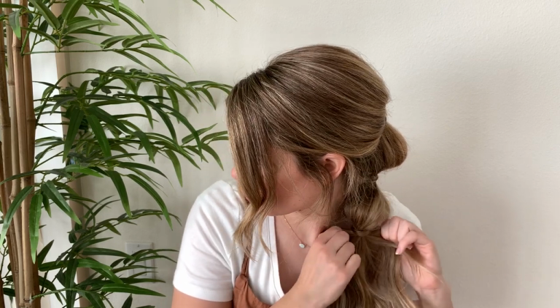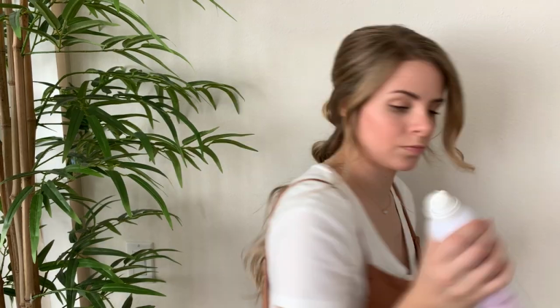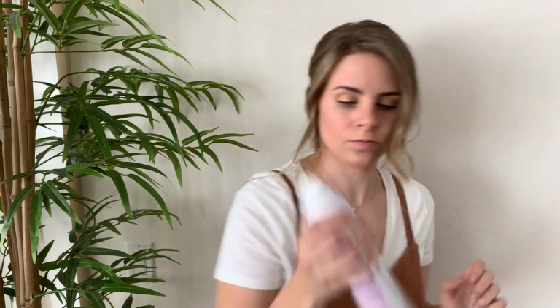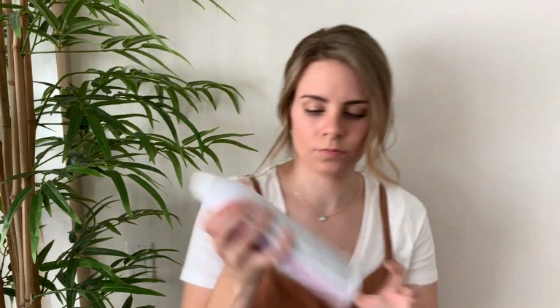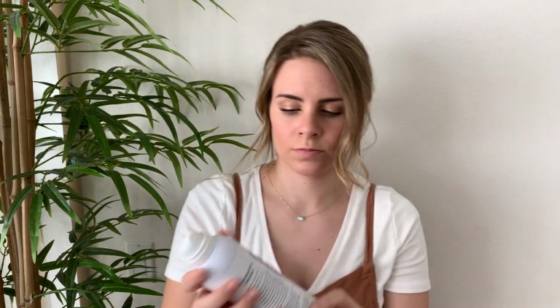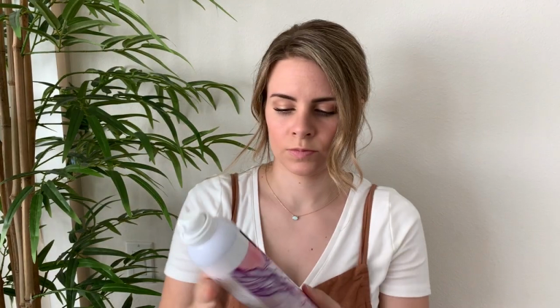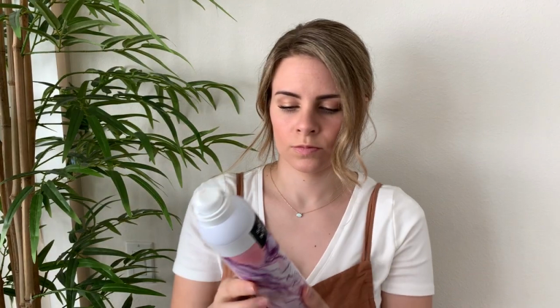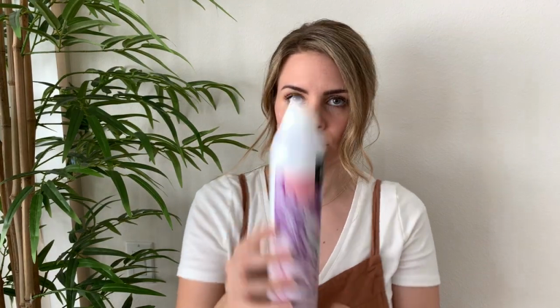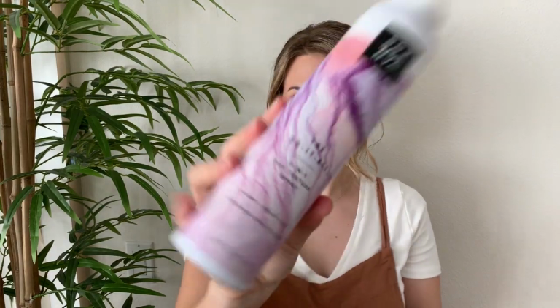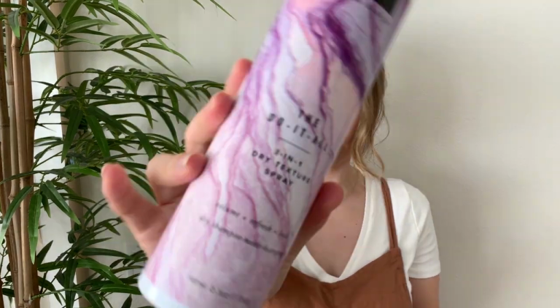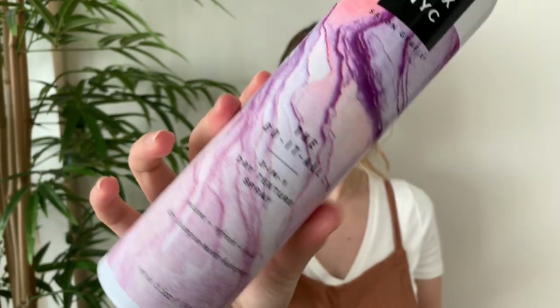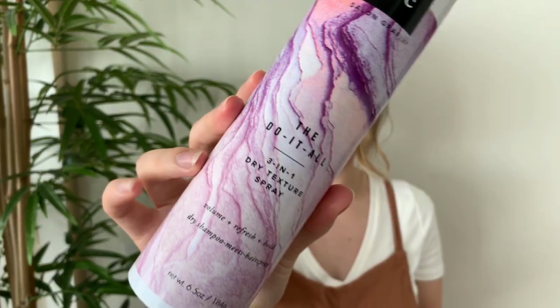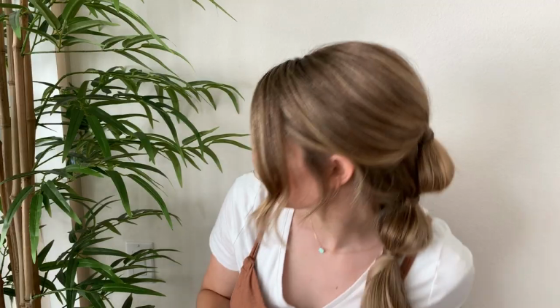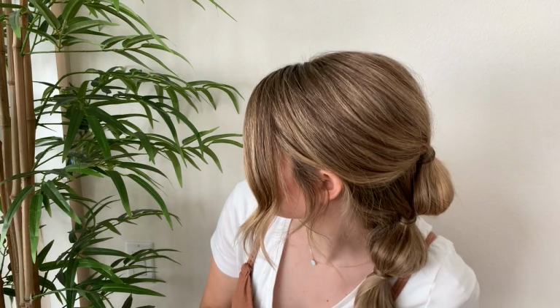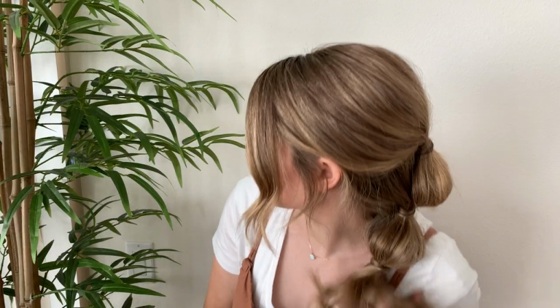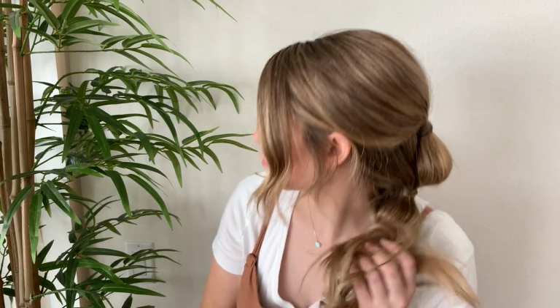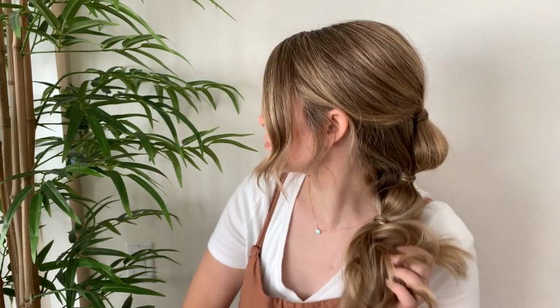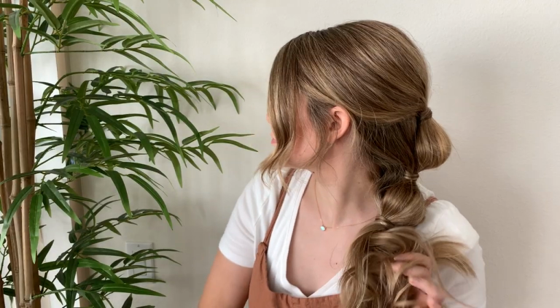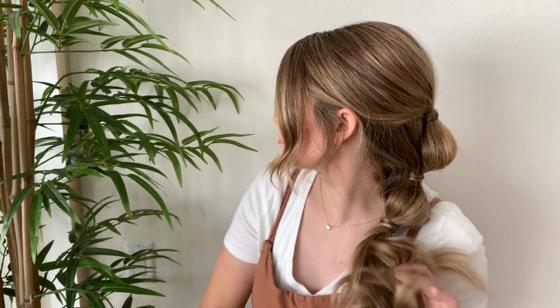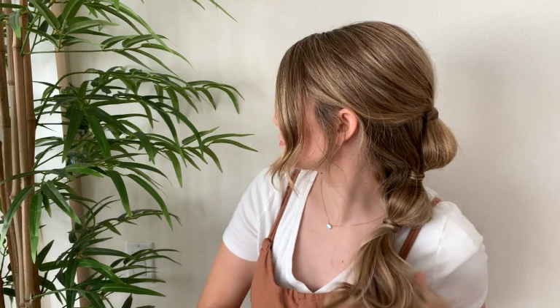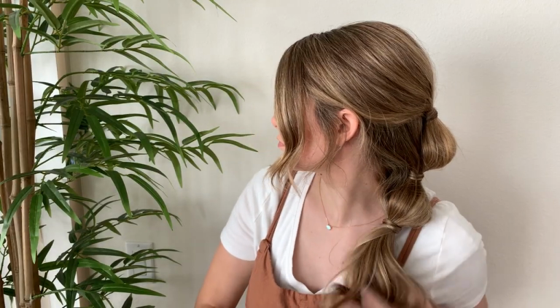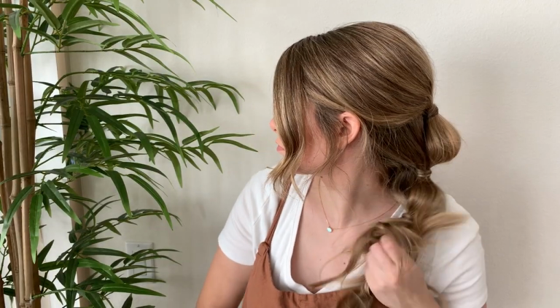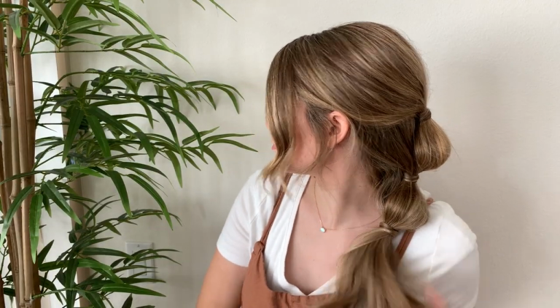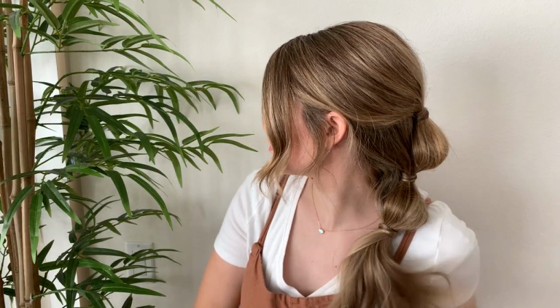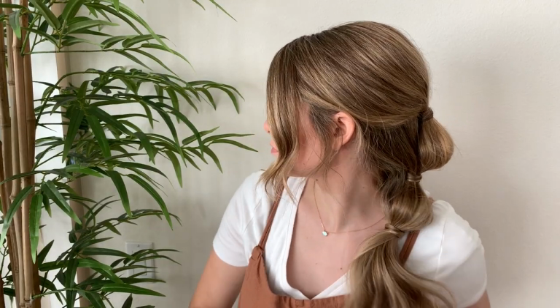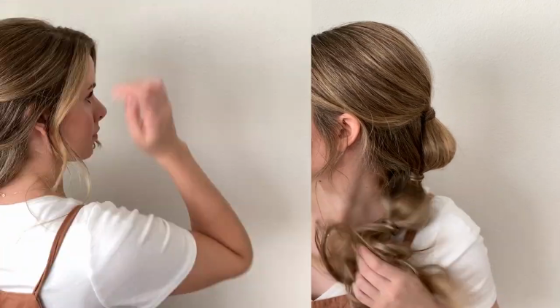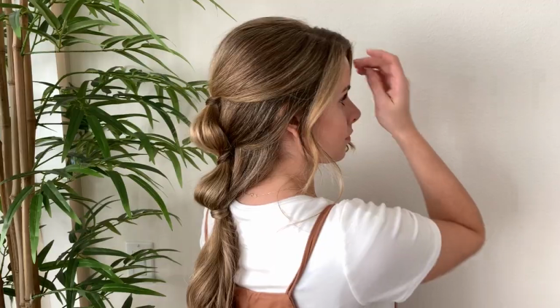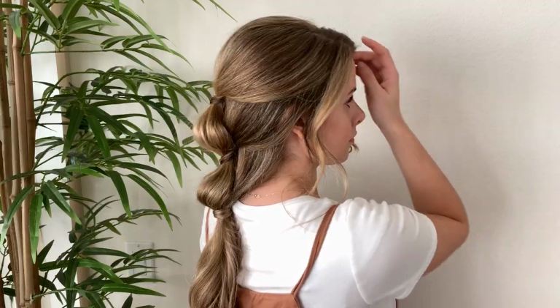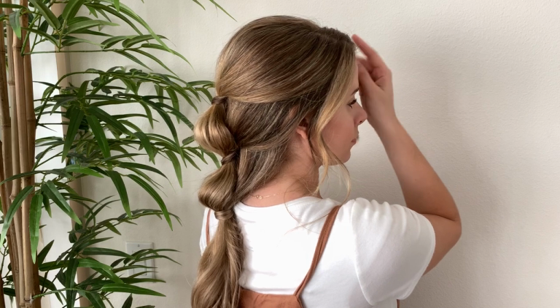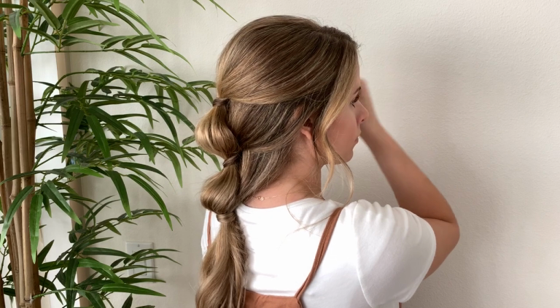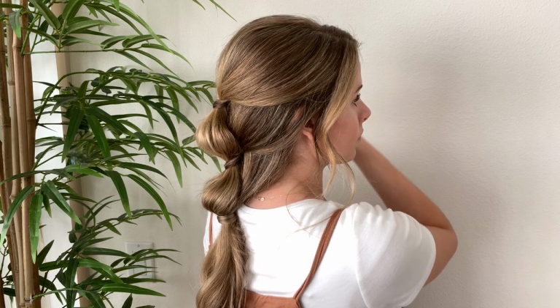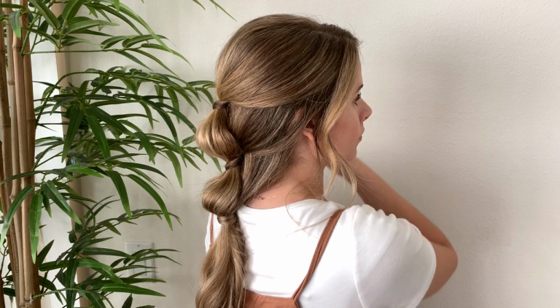Then I'm spraying some texturizing spray into the hair that's left out at the bottom. Super cute — hope you like it.